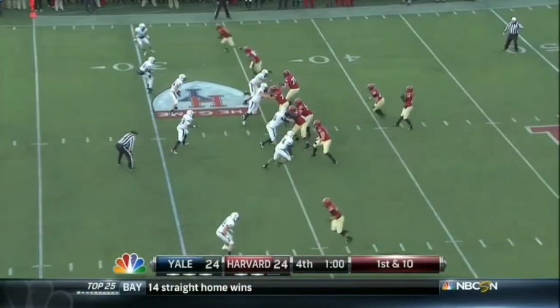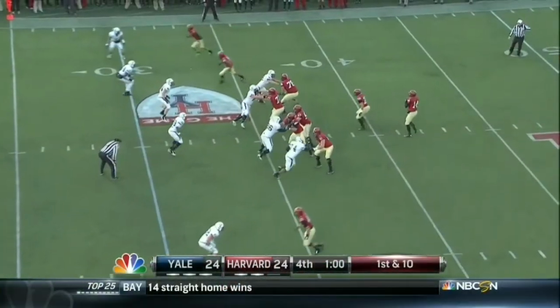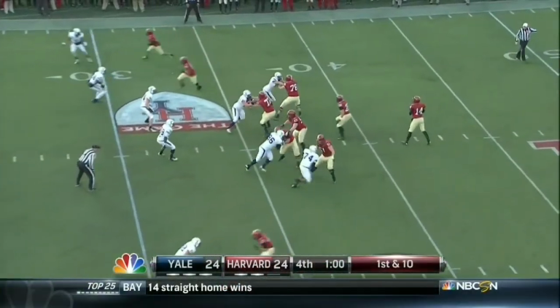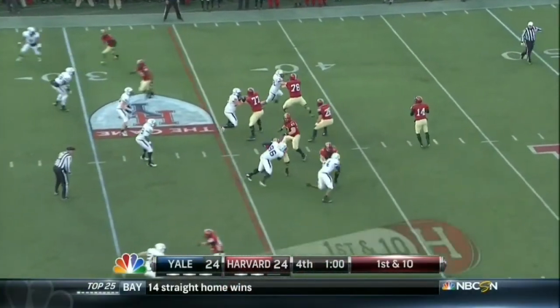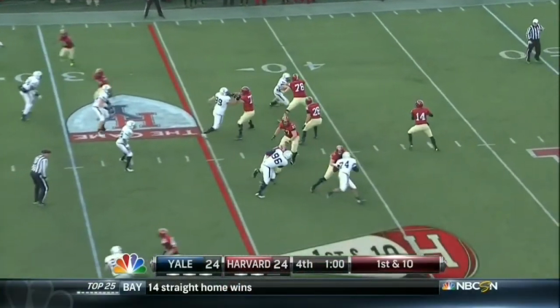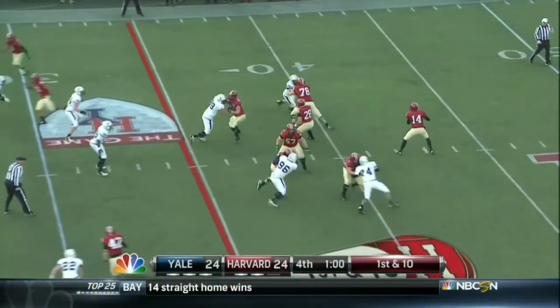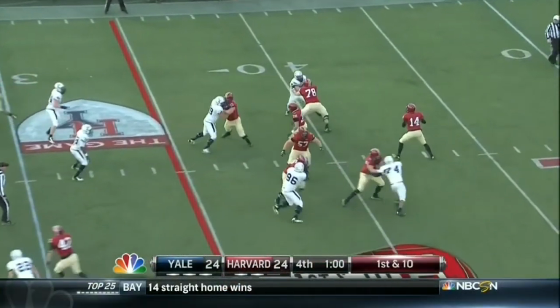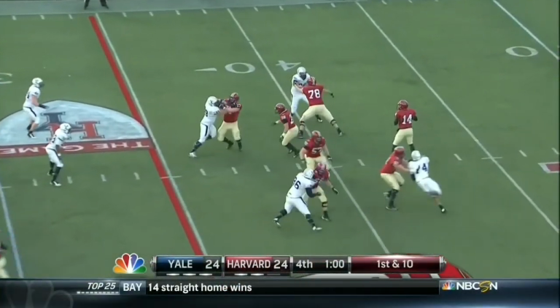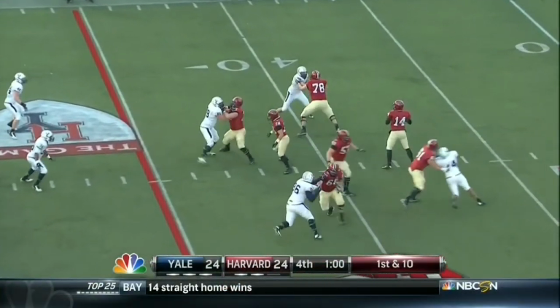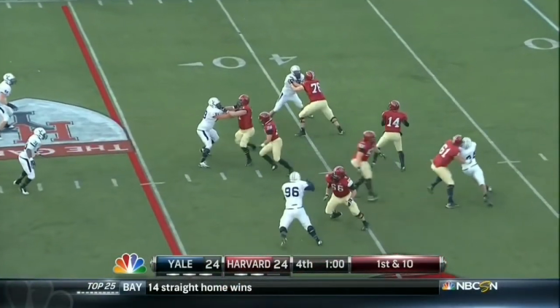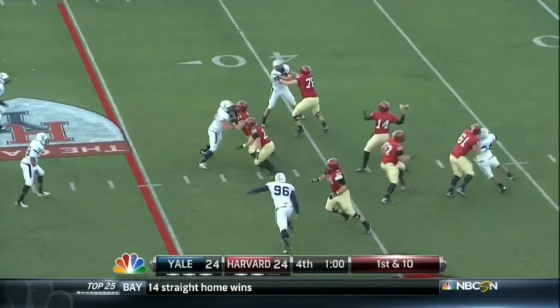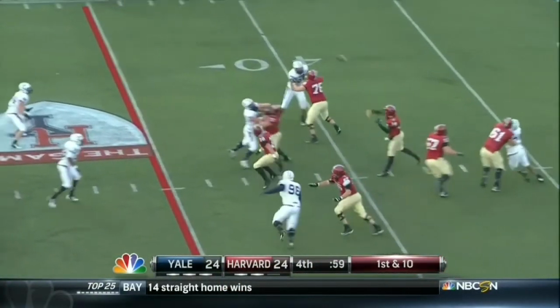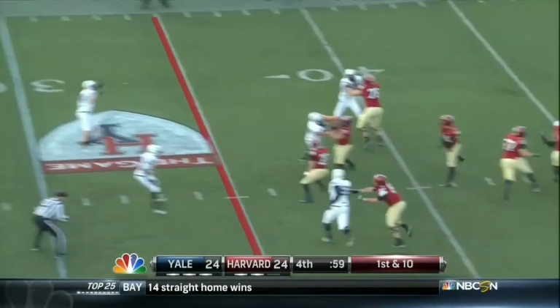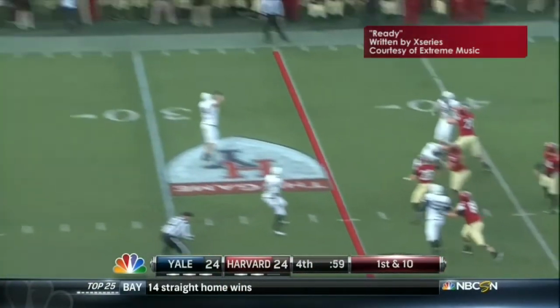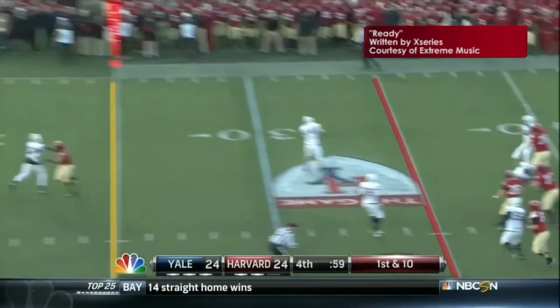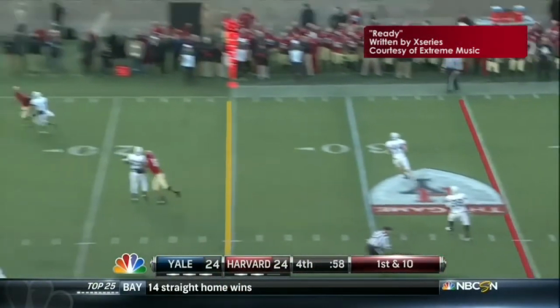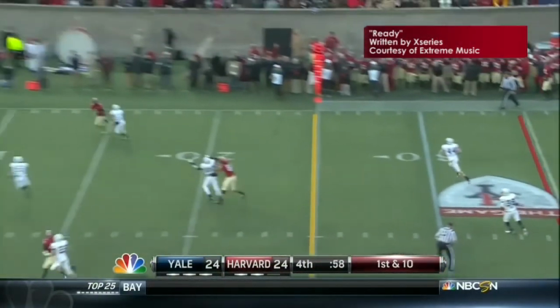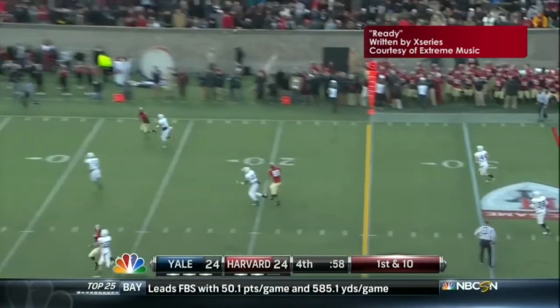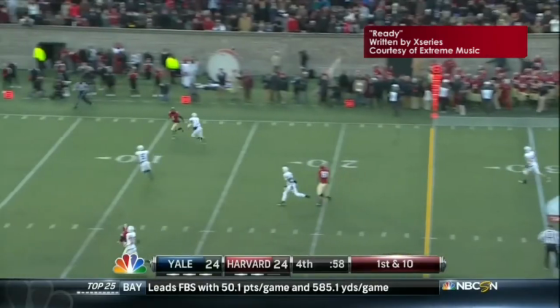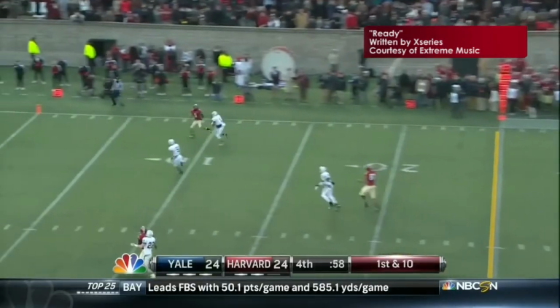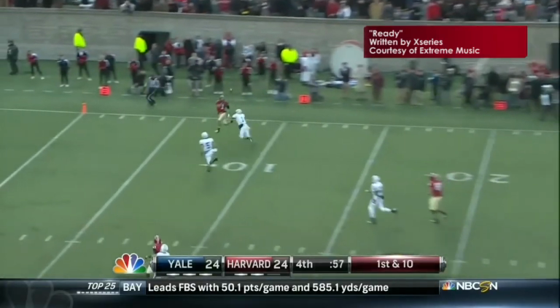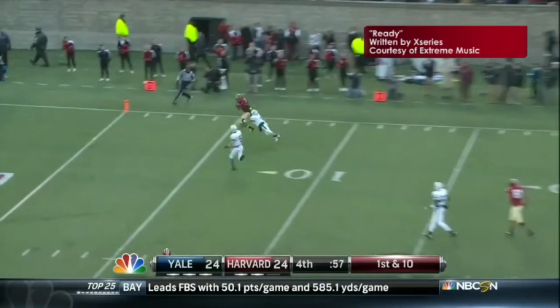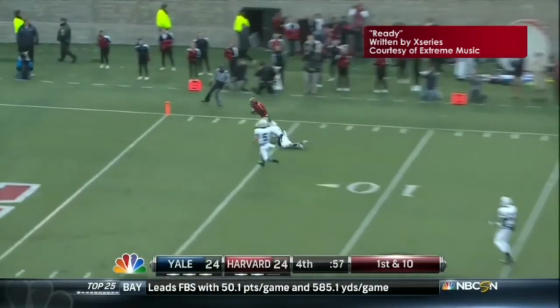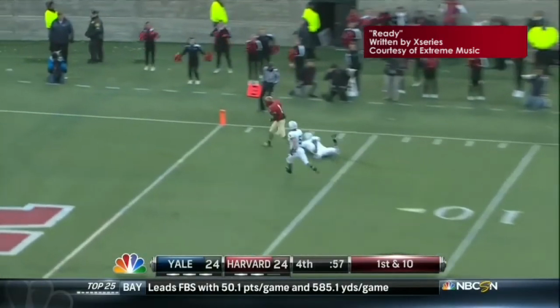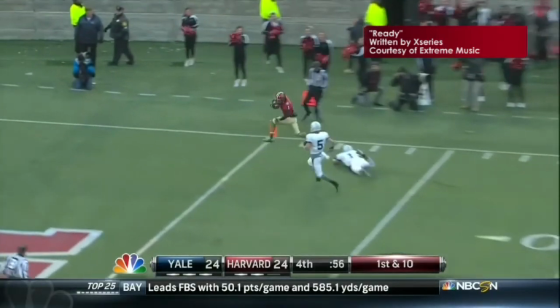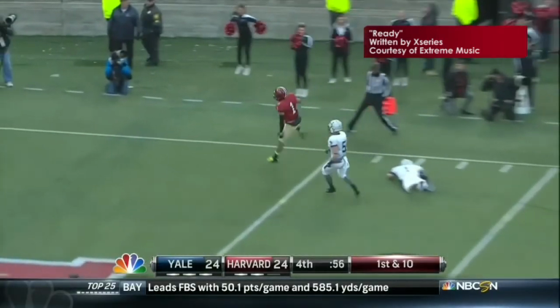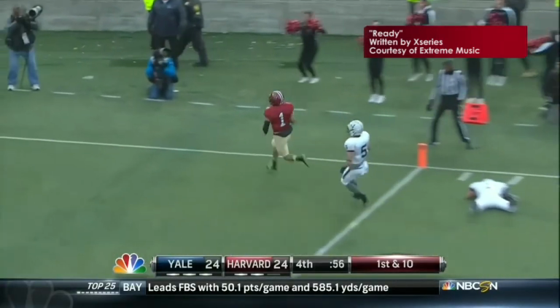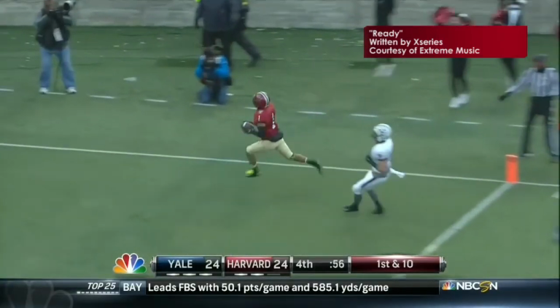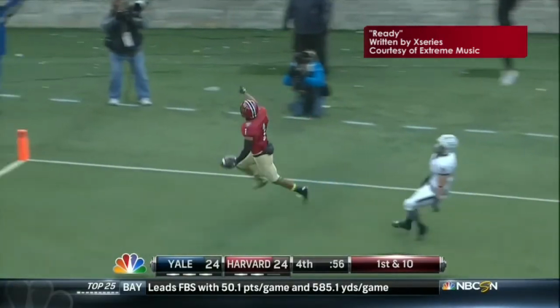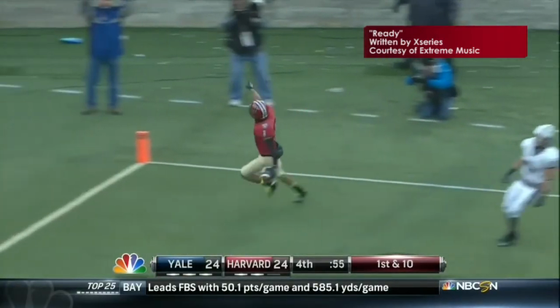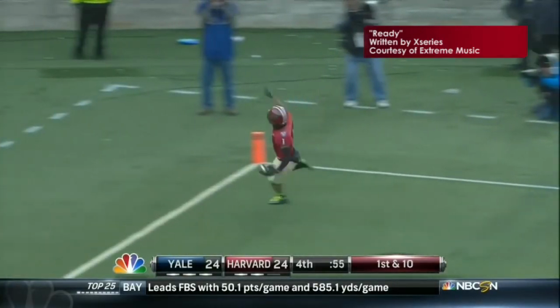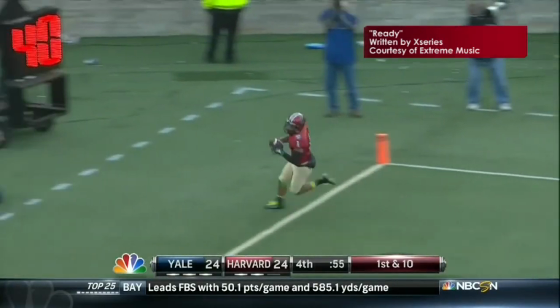We're now inside a minute. Hempel going for it all! Going for Fisher! Touchdown!